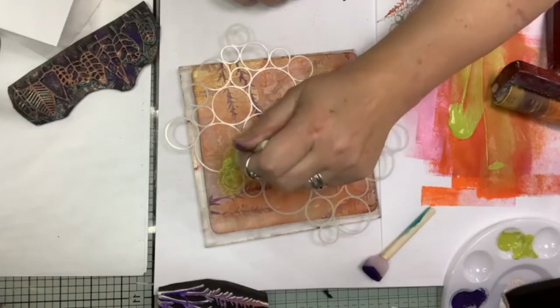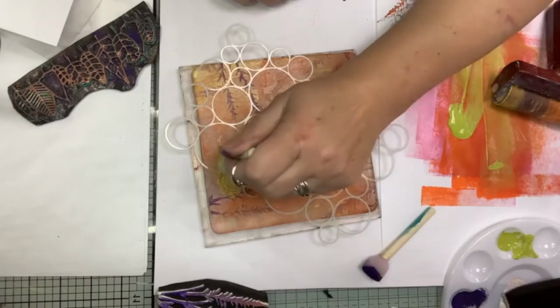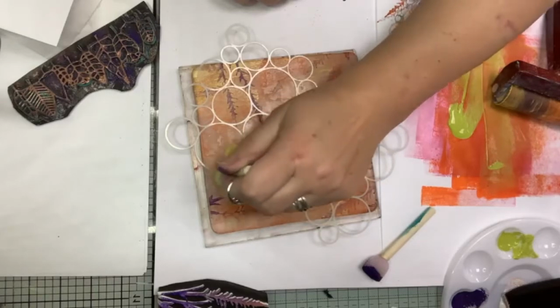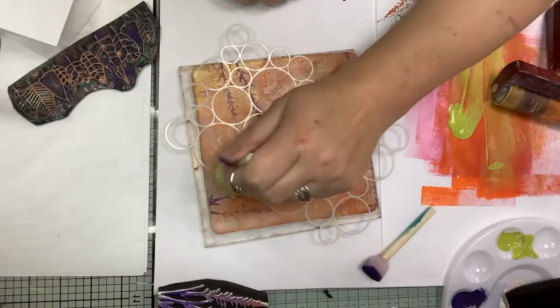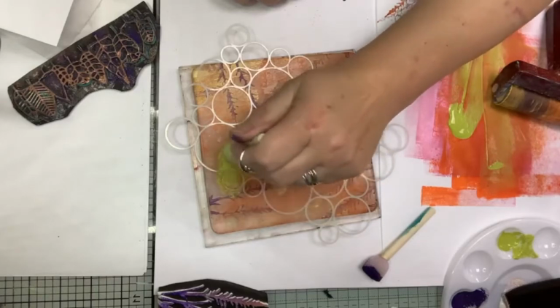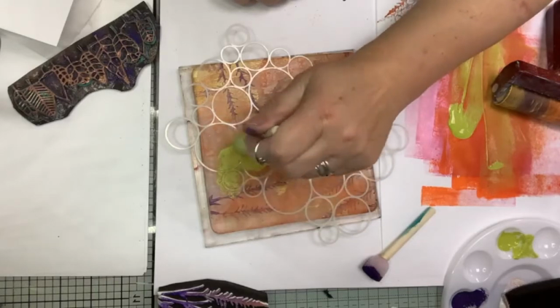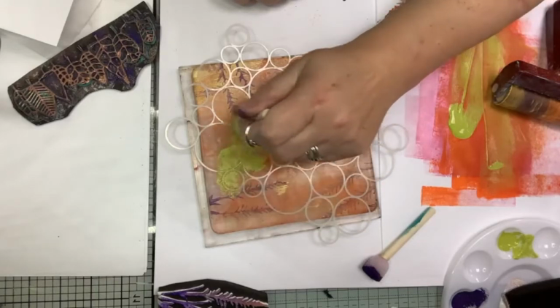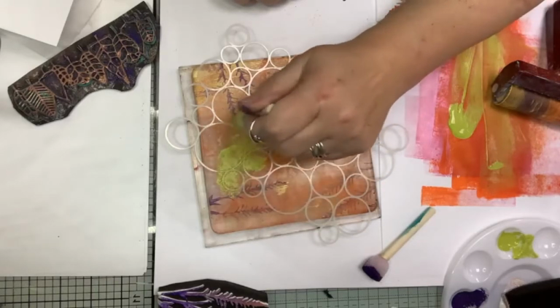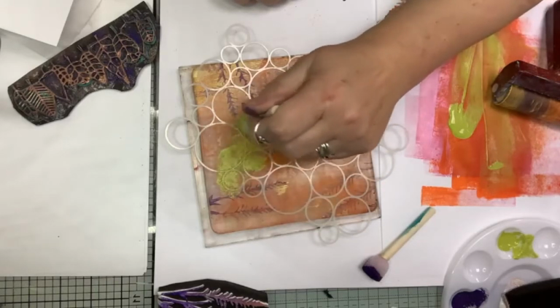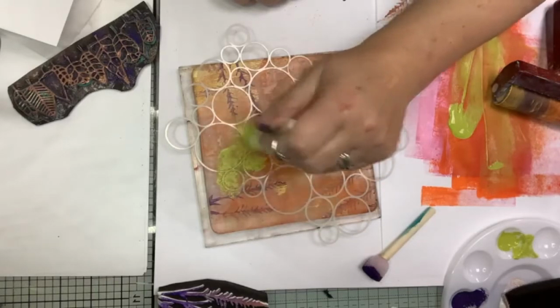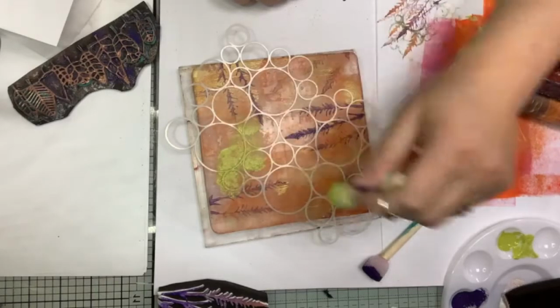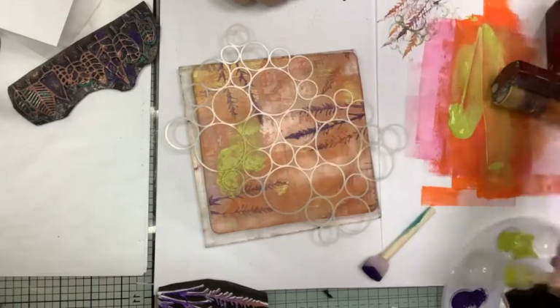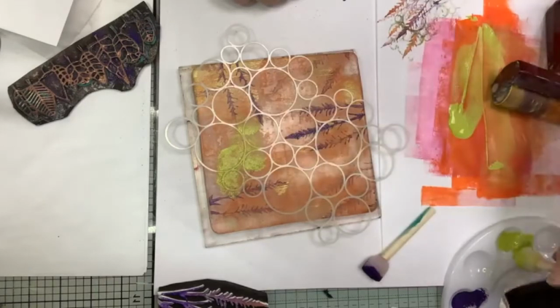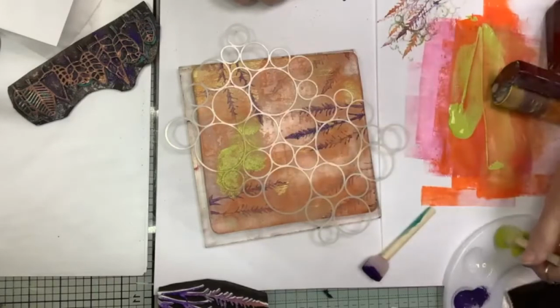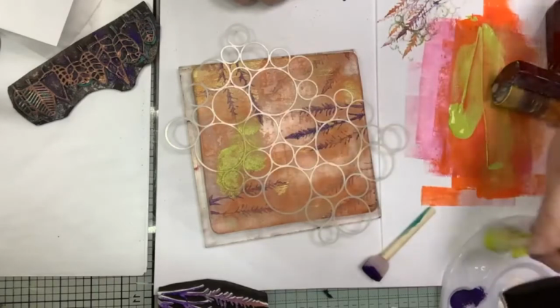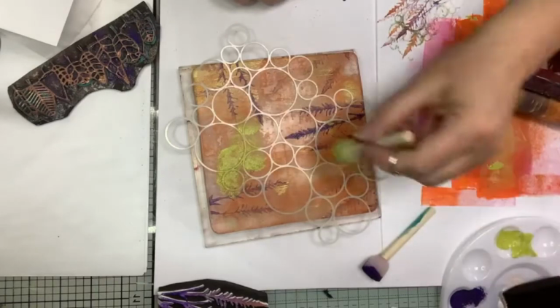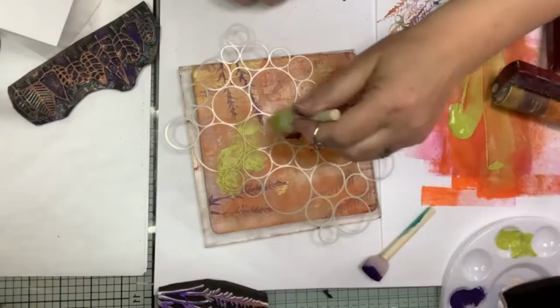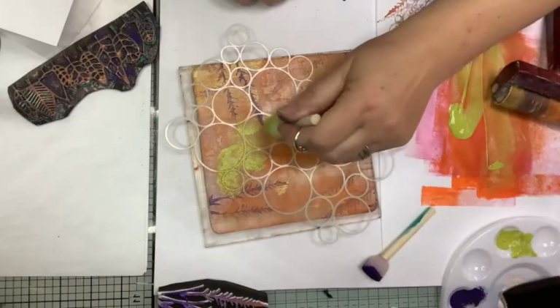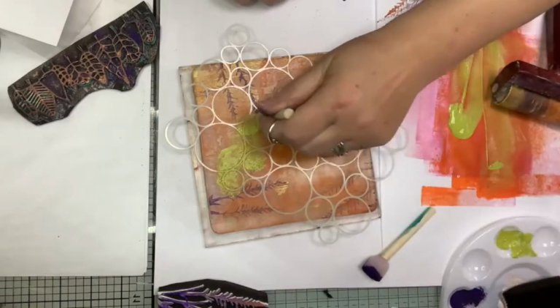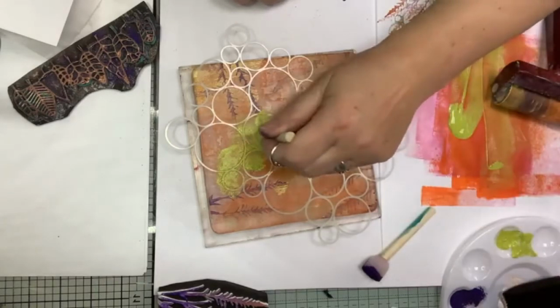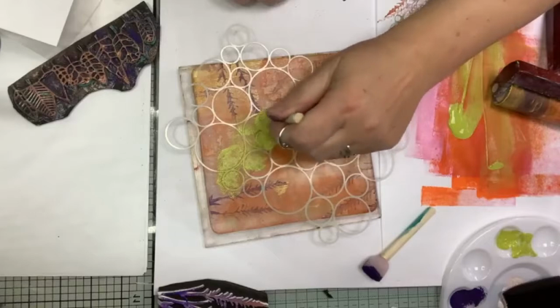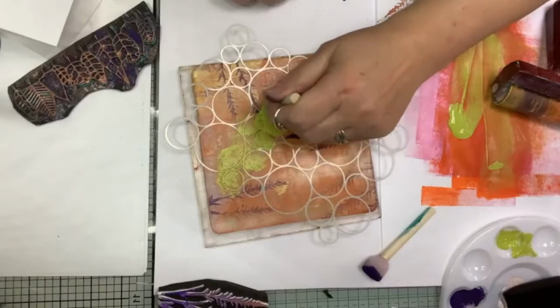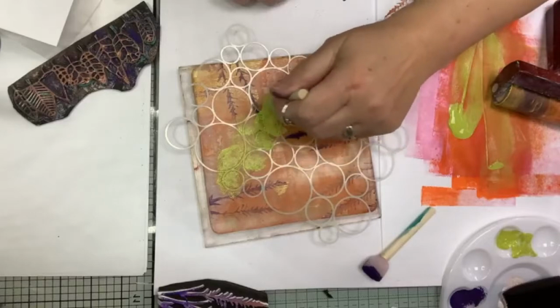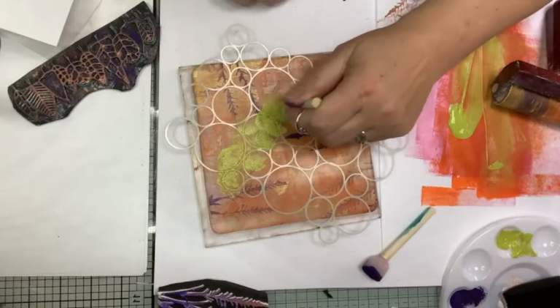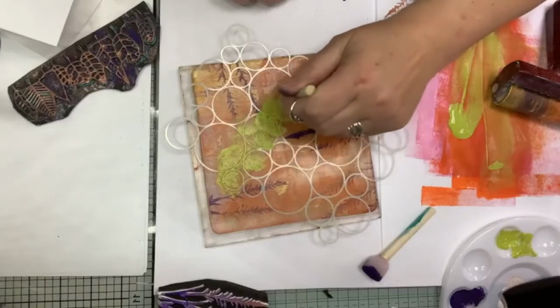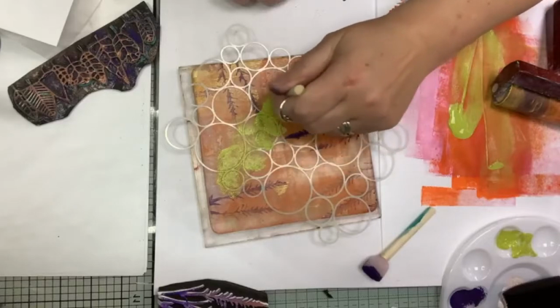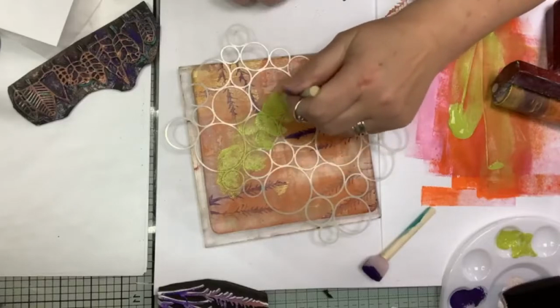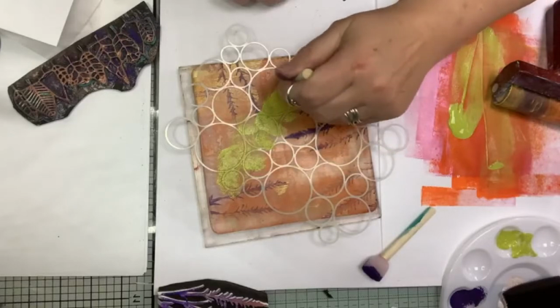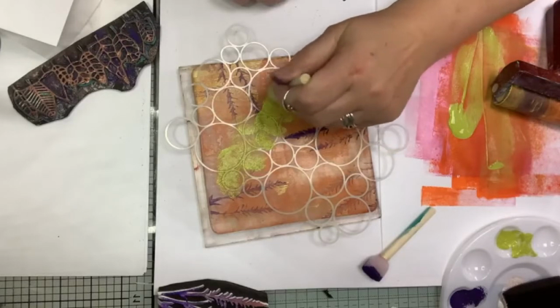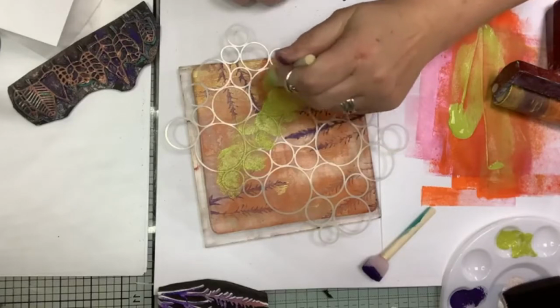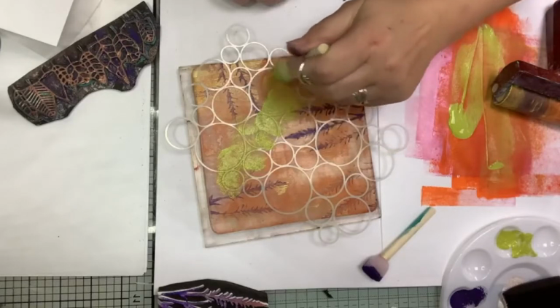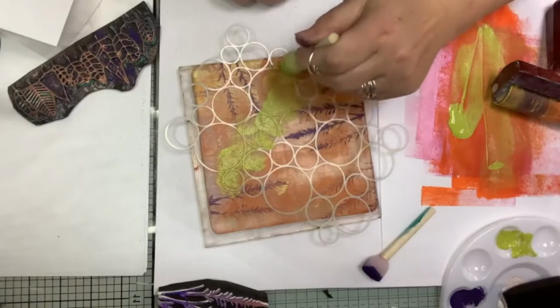I normally leave my stamps to dry overnight because I find I get better adhesion and it finishes off better. You can also use your stencils quite nicely when you're doing this work - I'm just going to lay one of my stencils down, put a little bit more lime green on, and work it over to give it a slightly different feel.